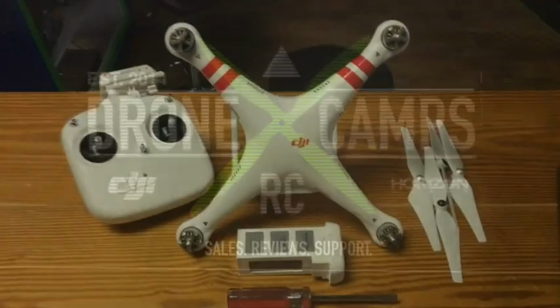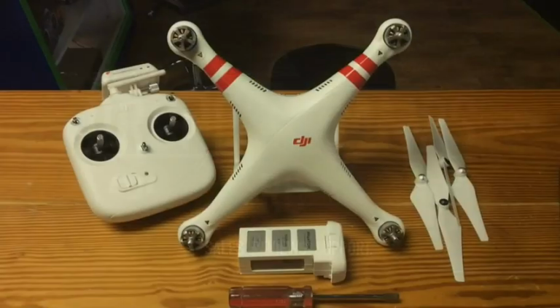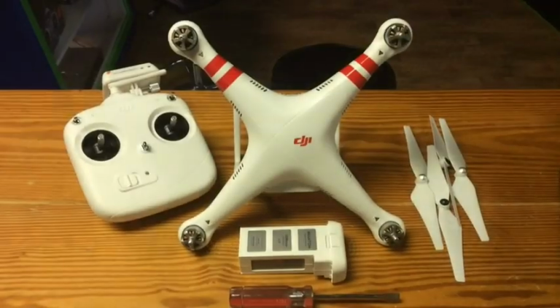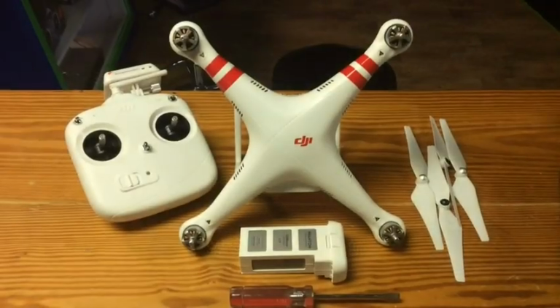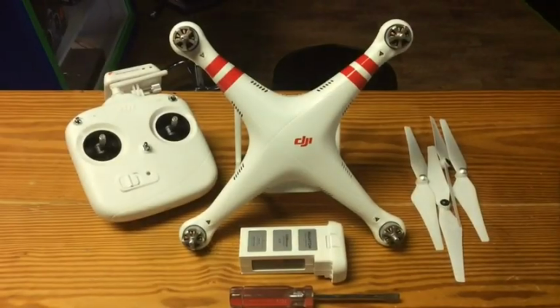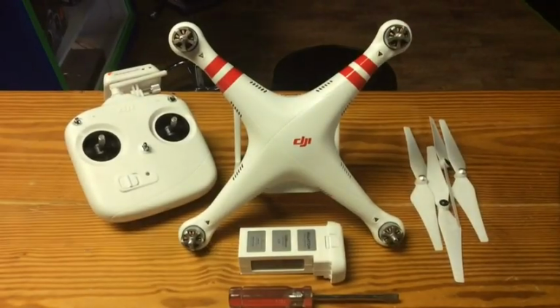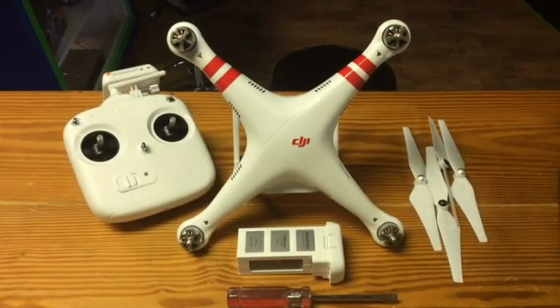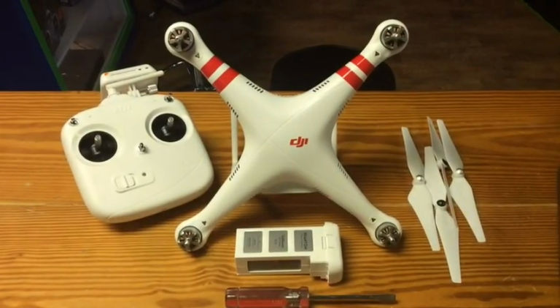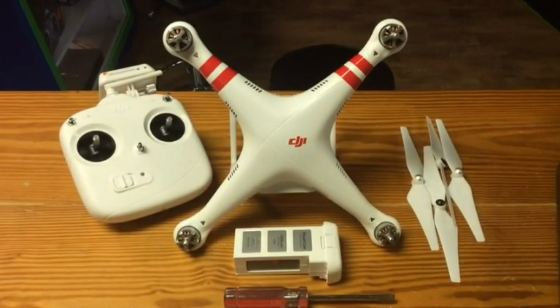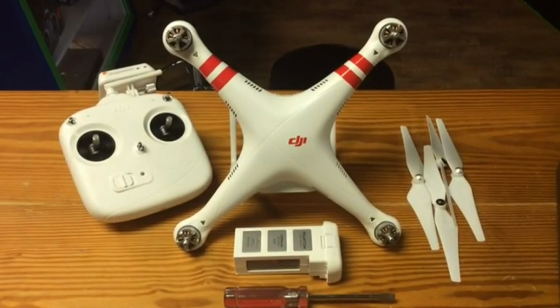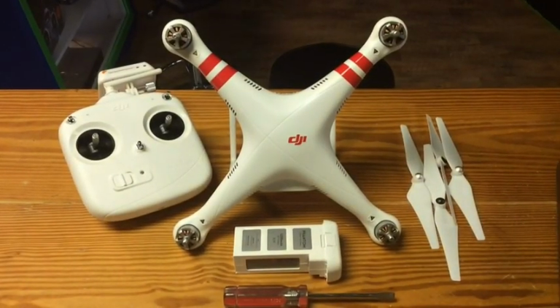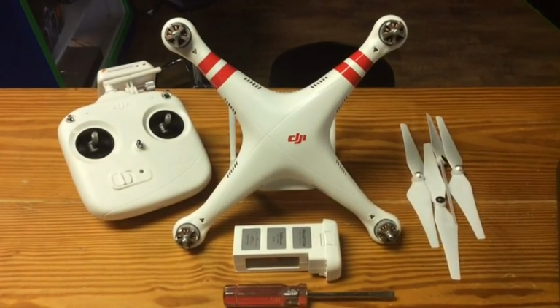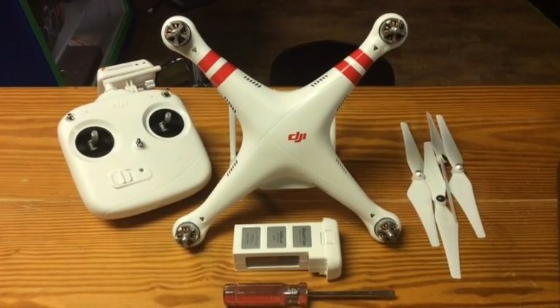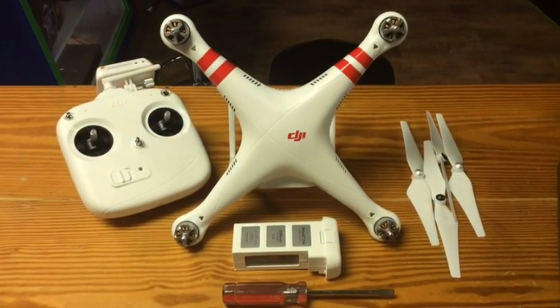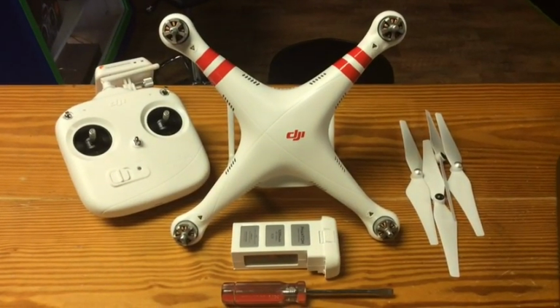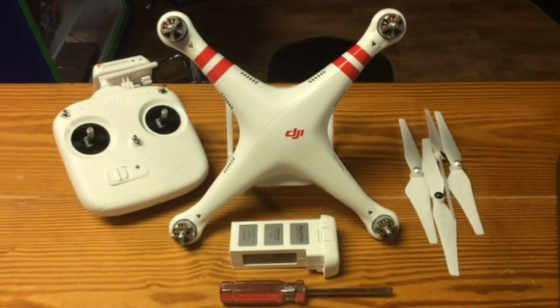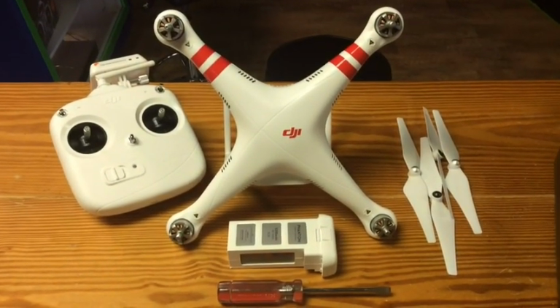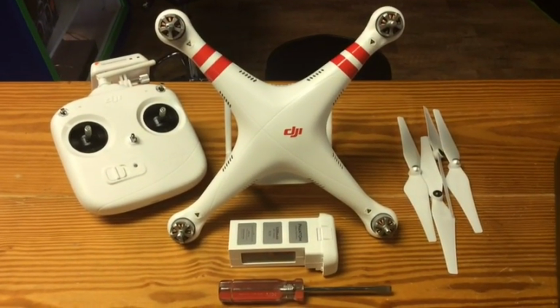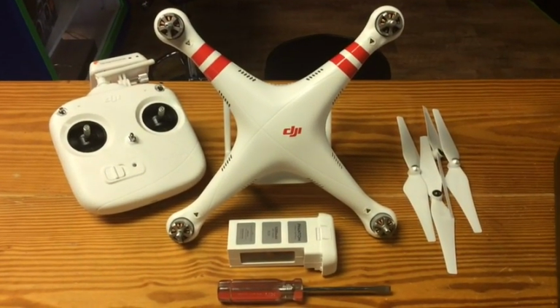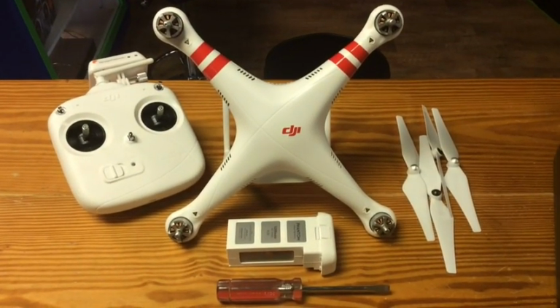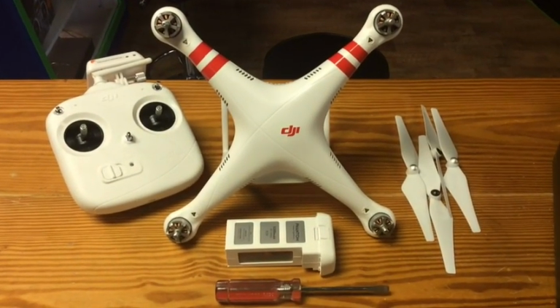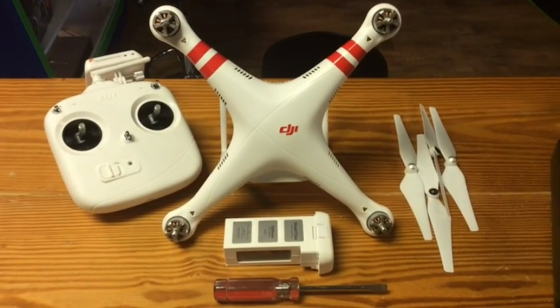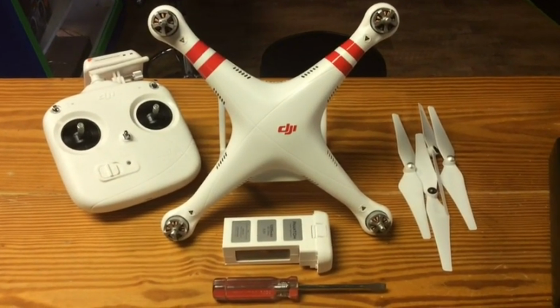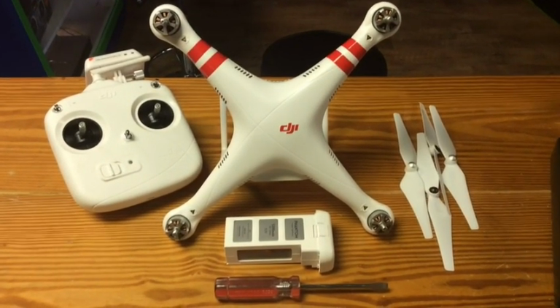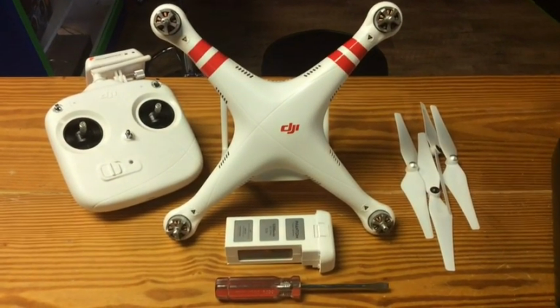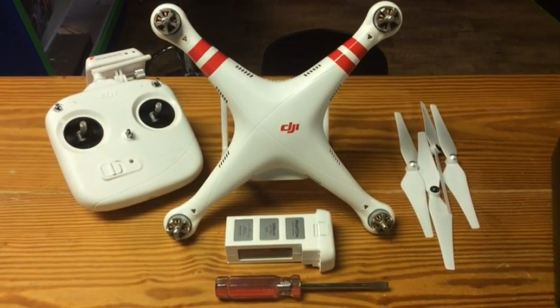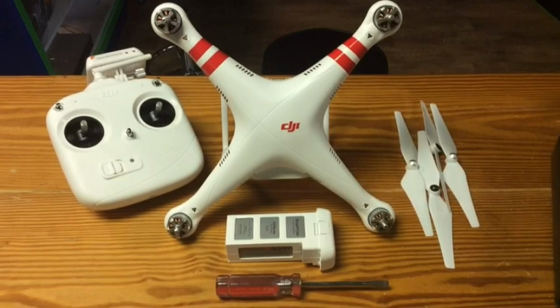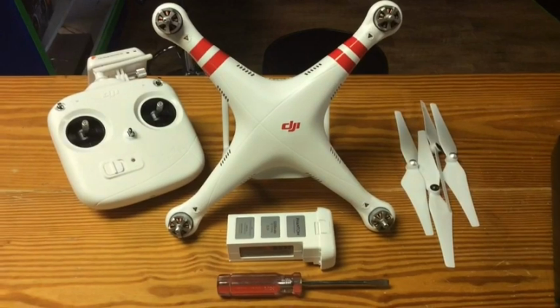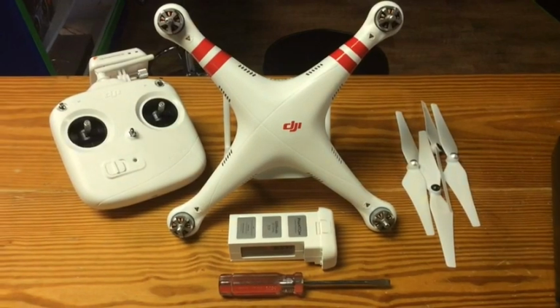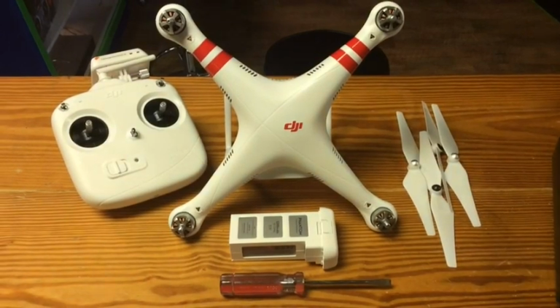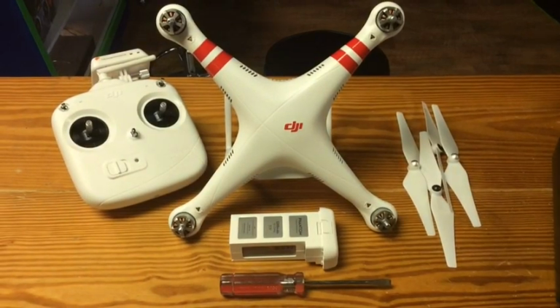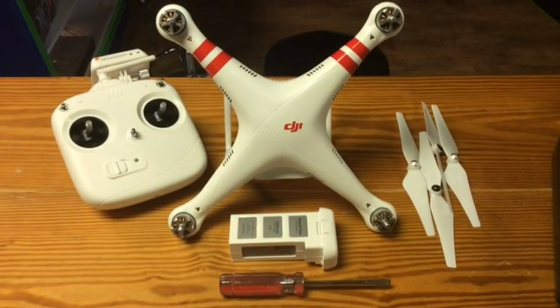Hey guys, how's it going? This is JD from DroneCamps.com here to give you another real world tip on DJI Phantom 2.